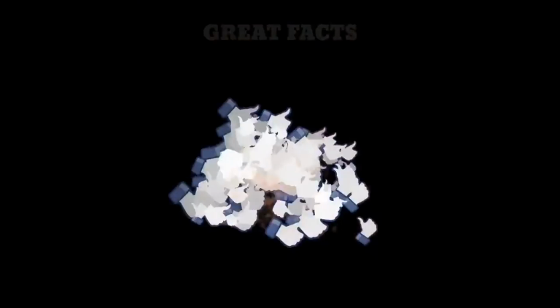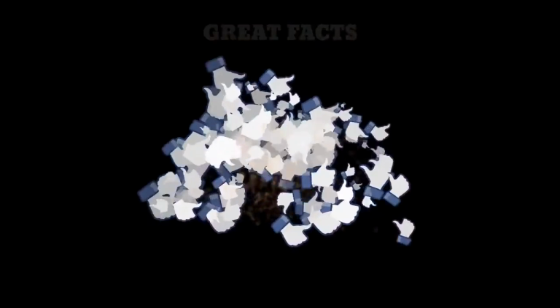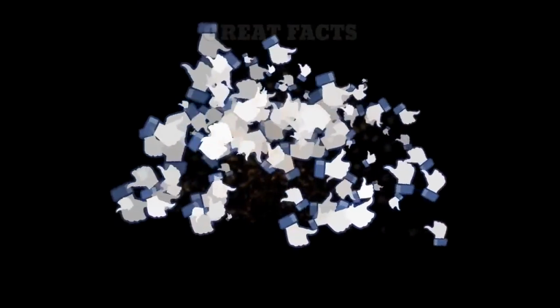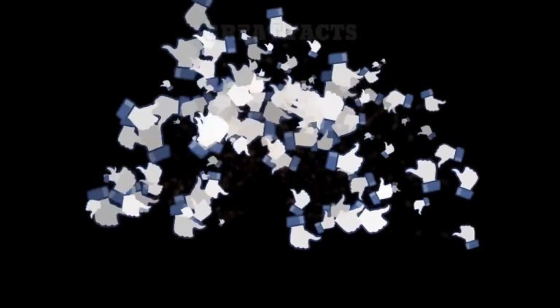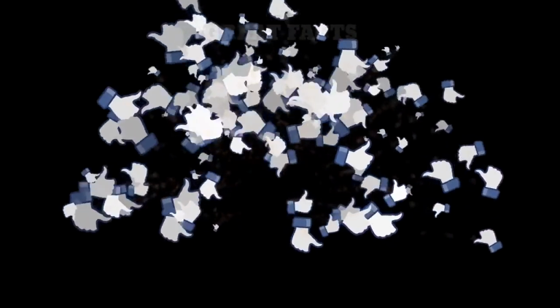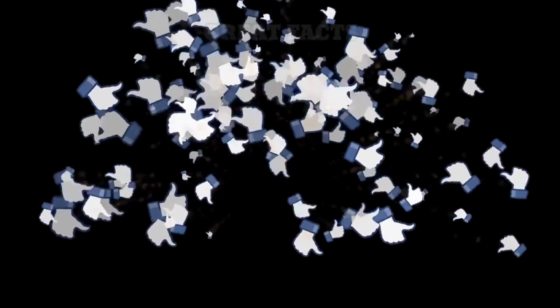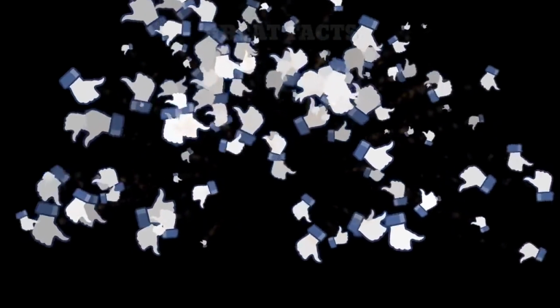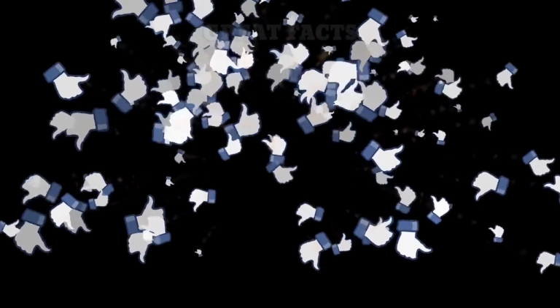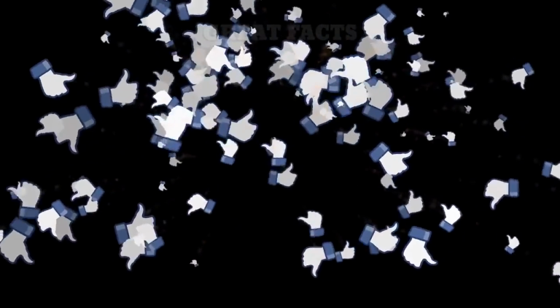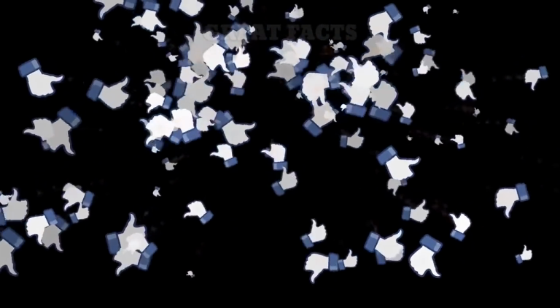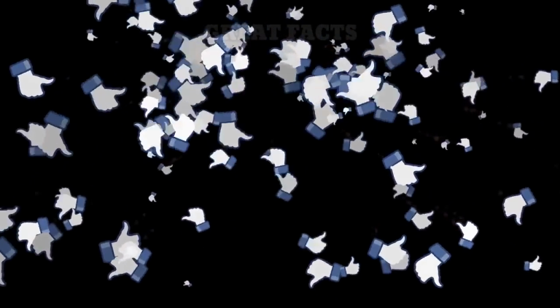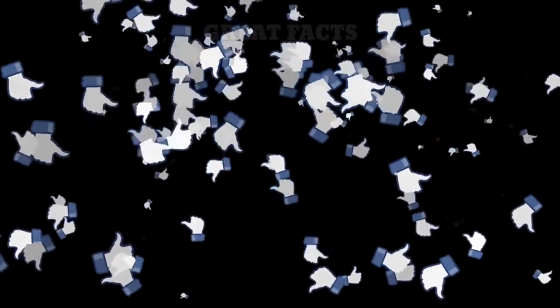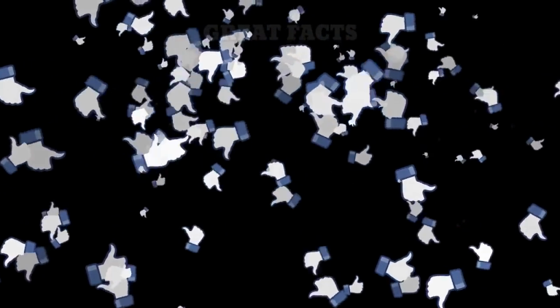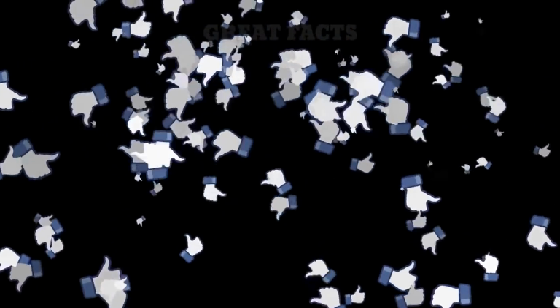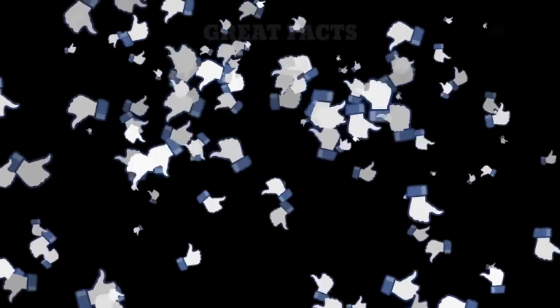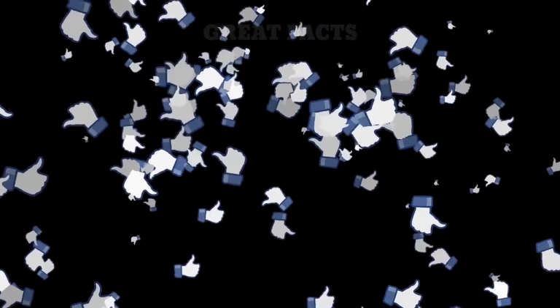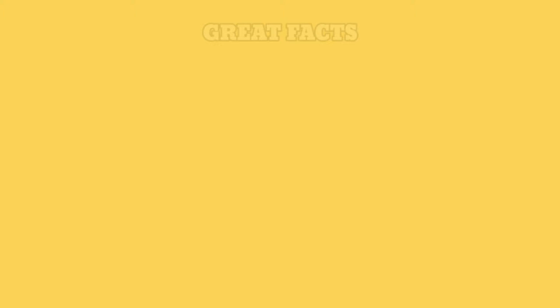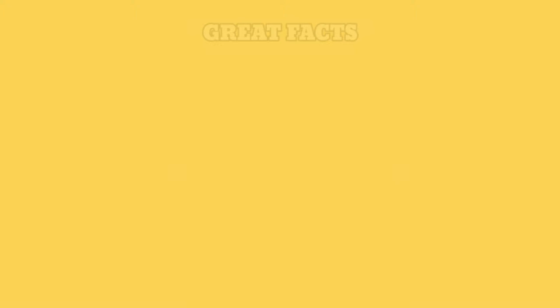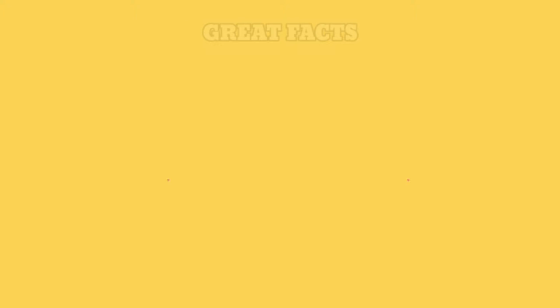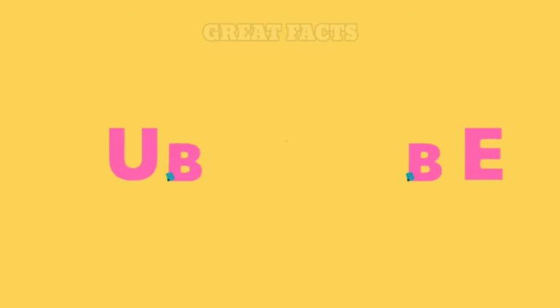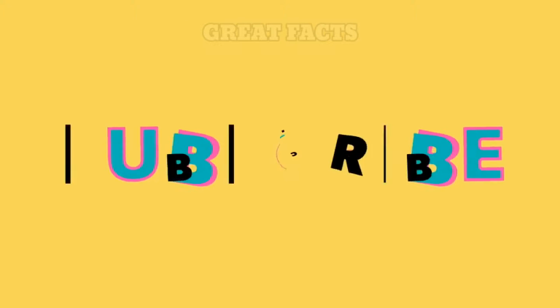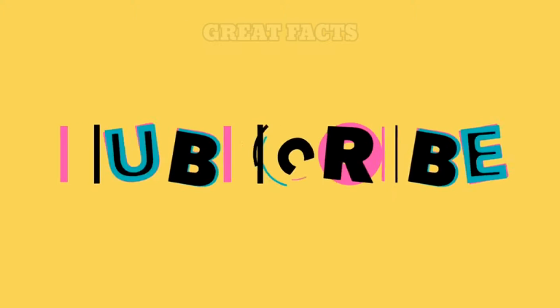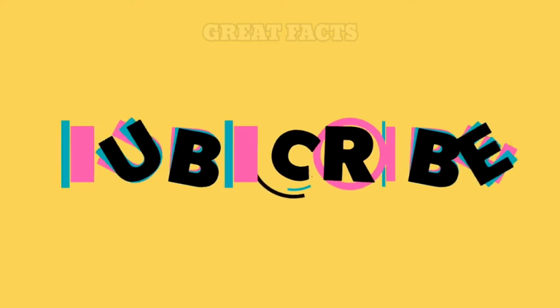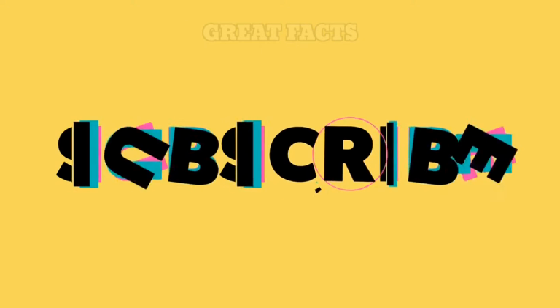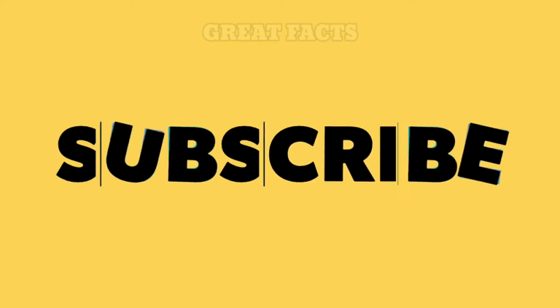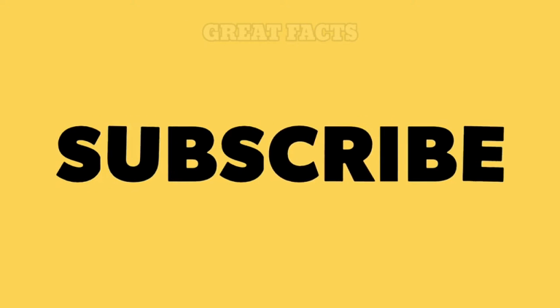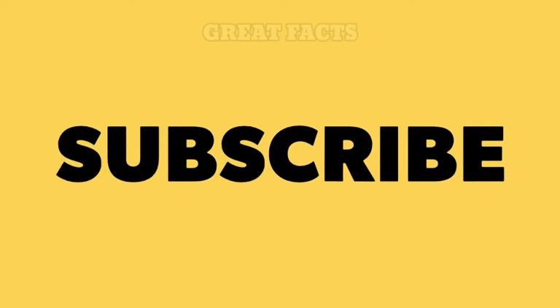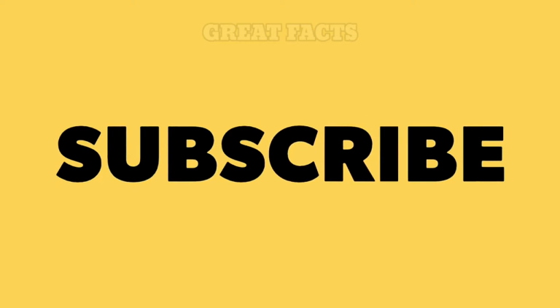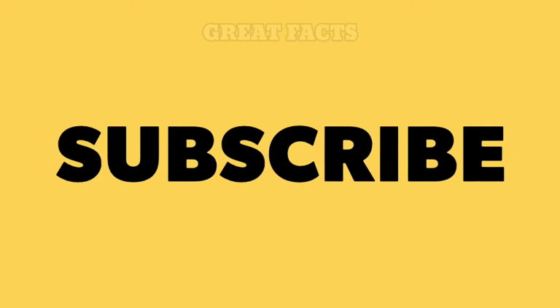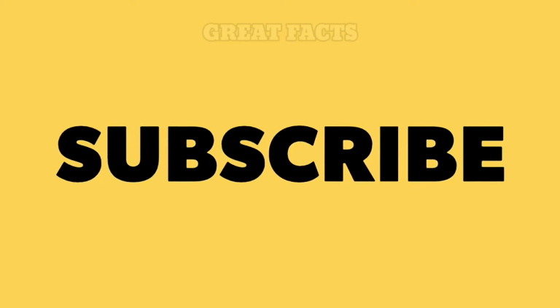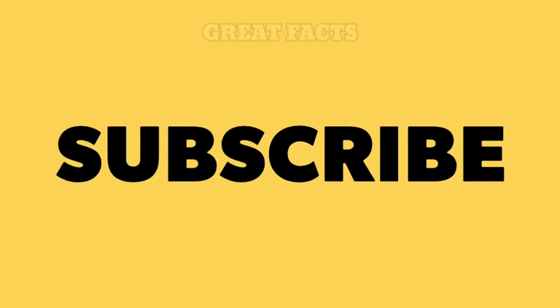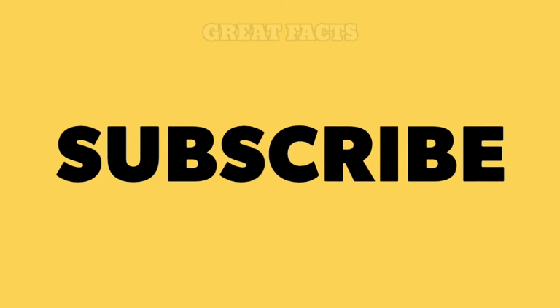Before we start, make sure to hit the like button. And if you are new here, subscribe for our upcoming videos.